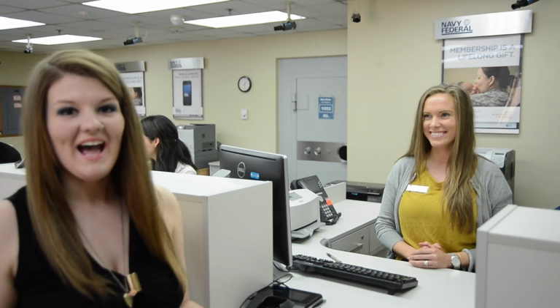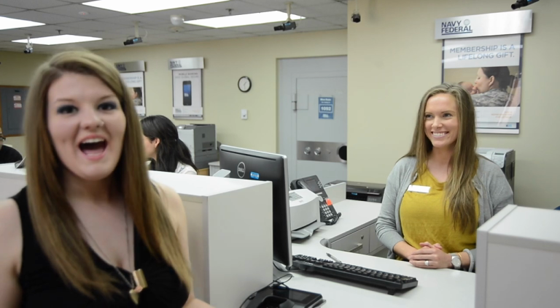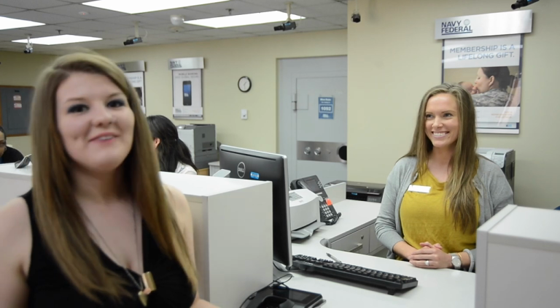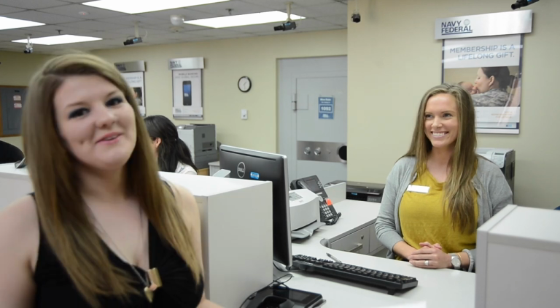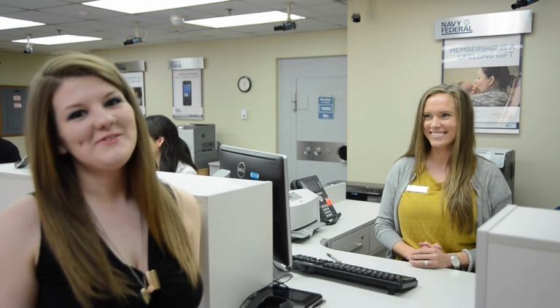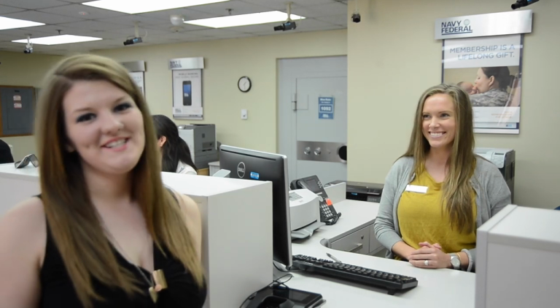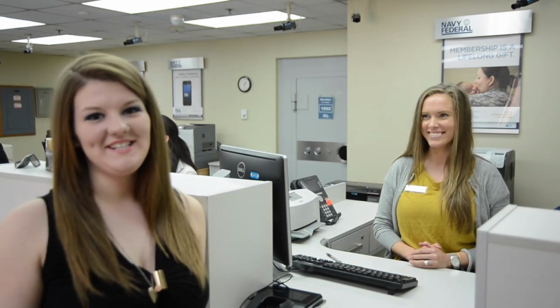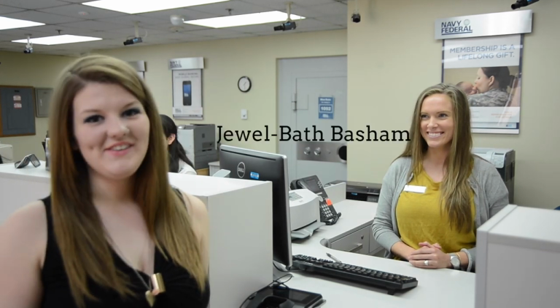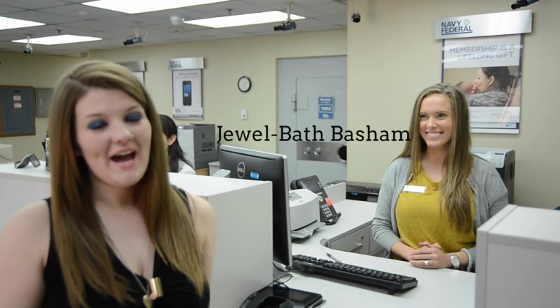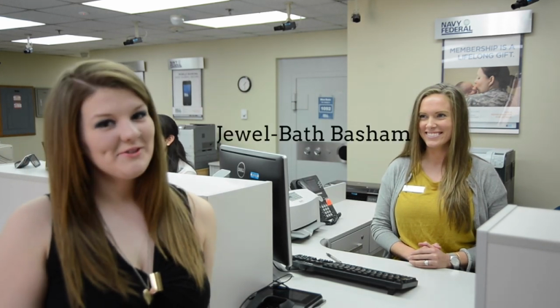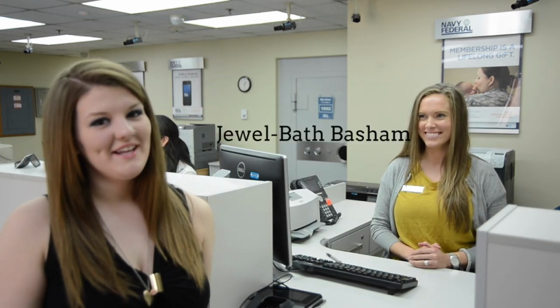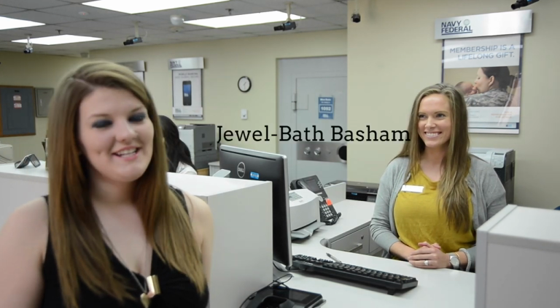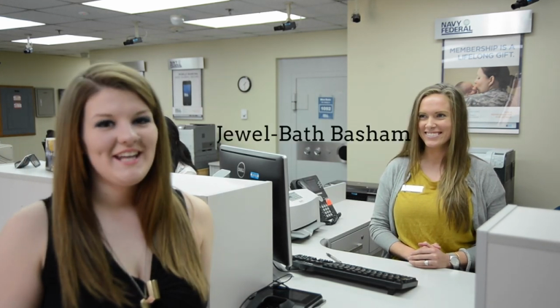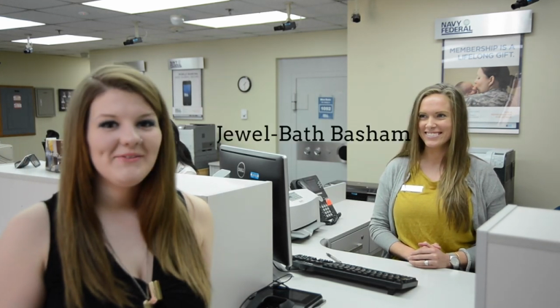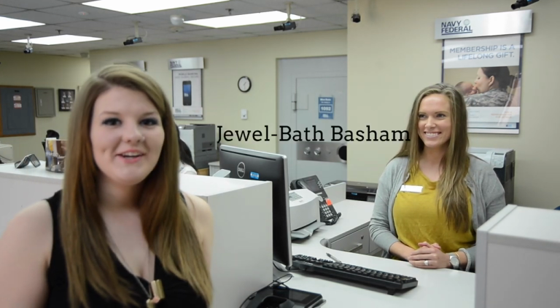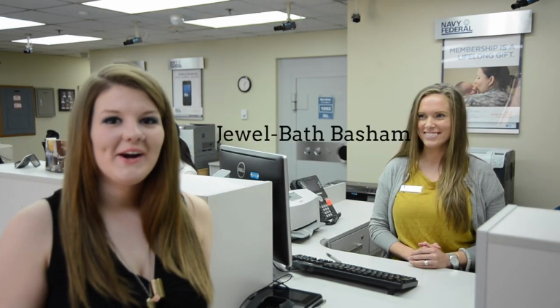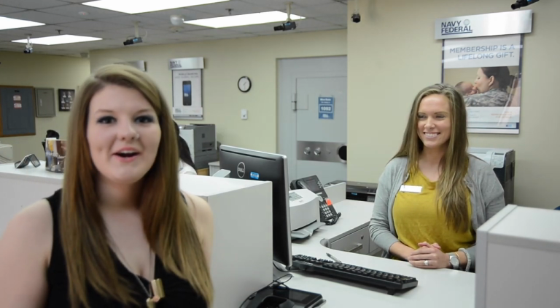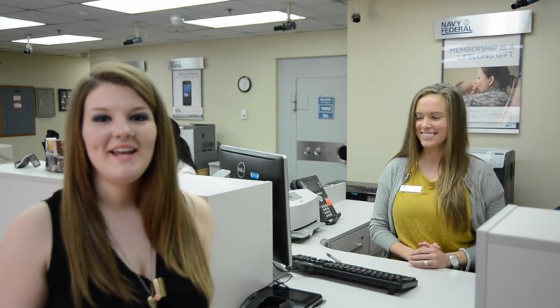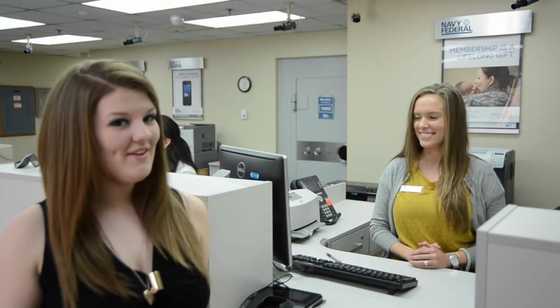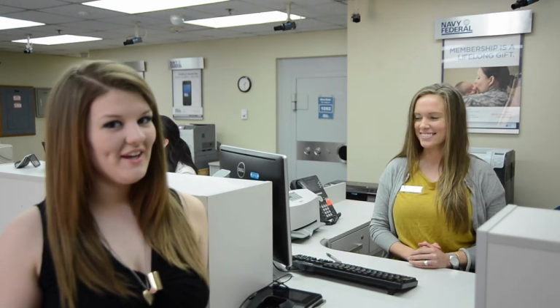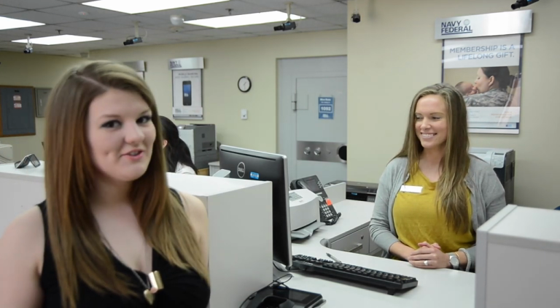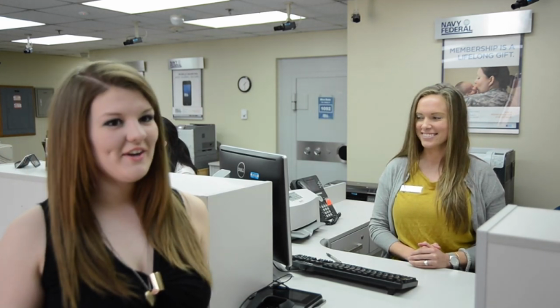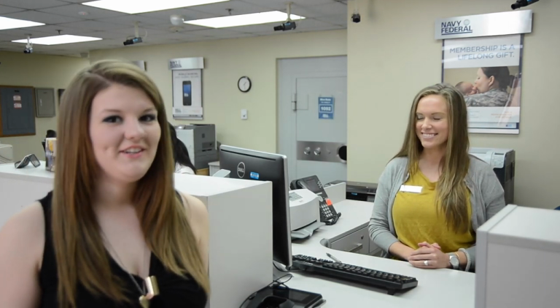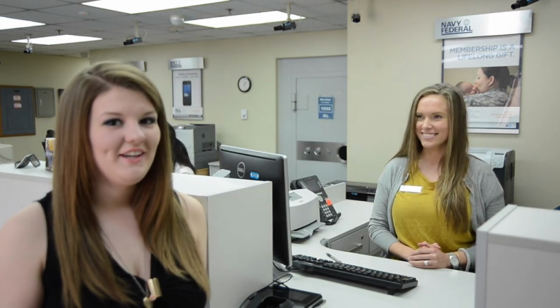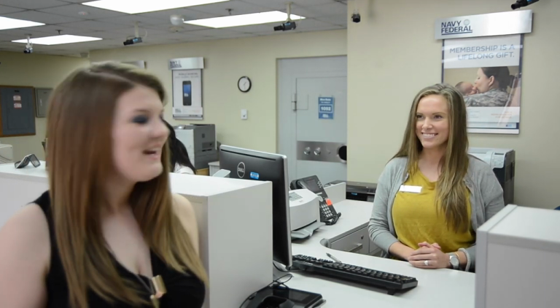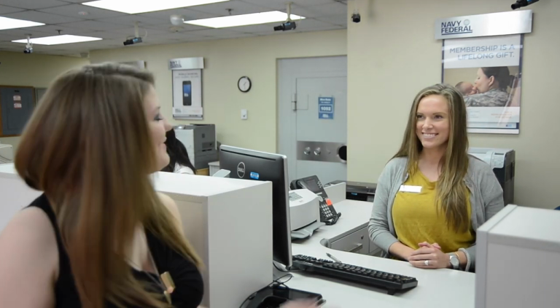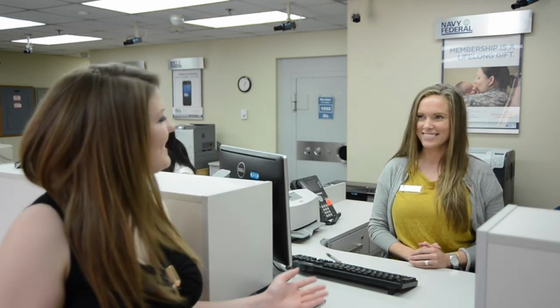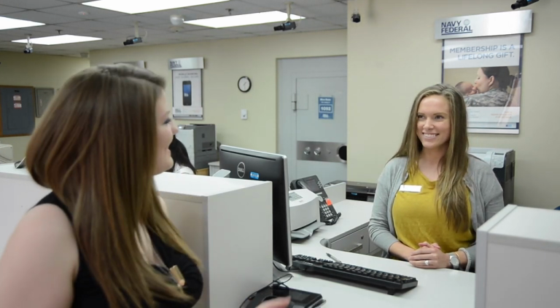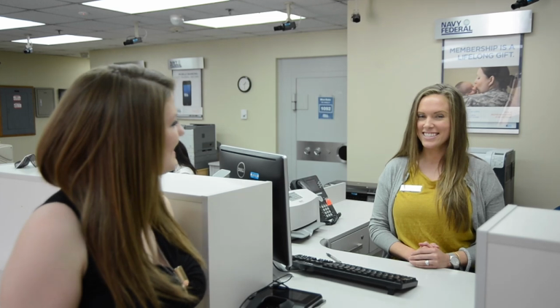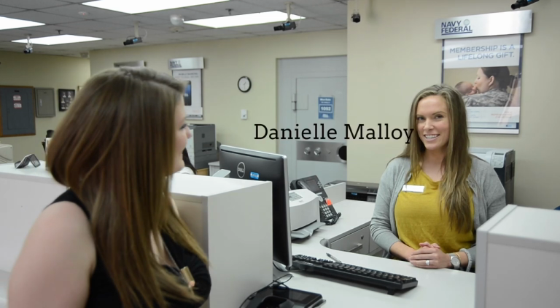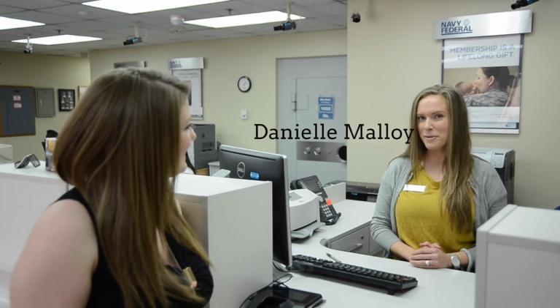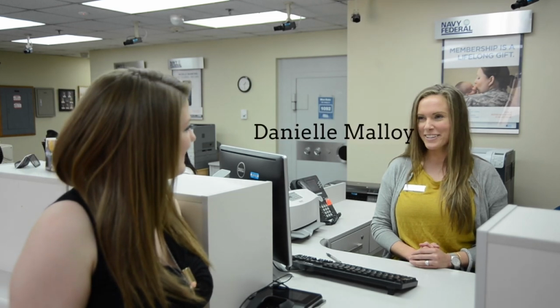Hi, welcome to YCTV. I'm Melbeth and today we are at Navy Federal Credit Union and I'm with Danielle Malloy.